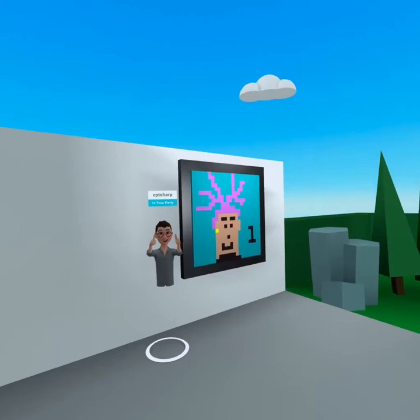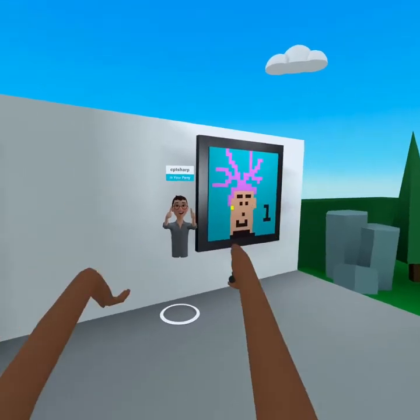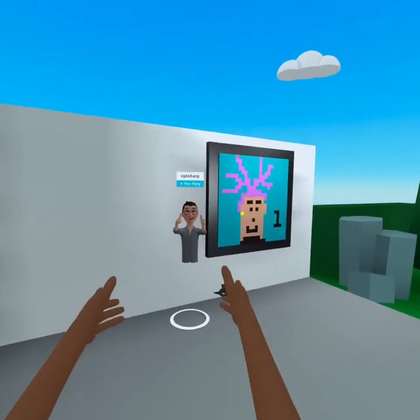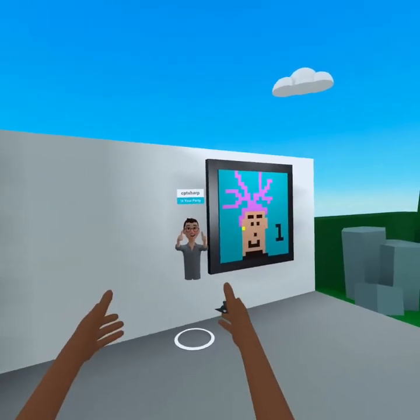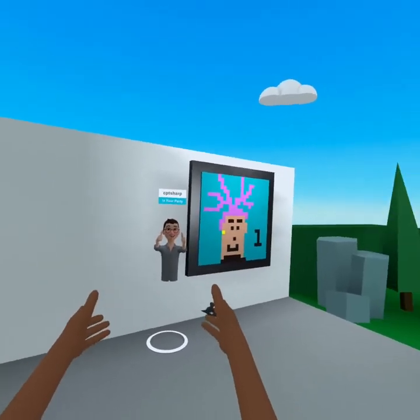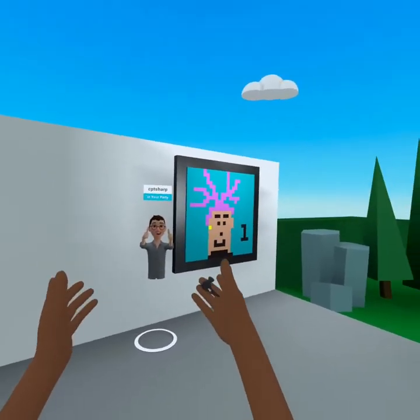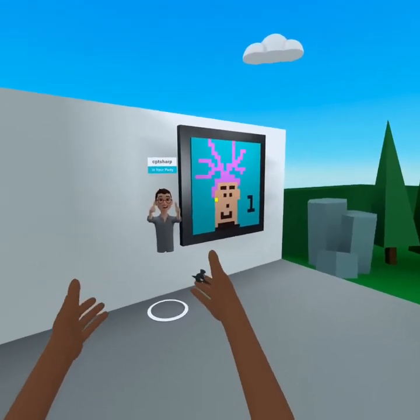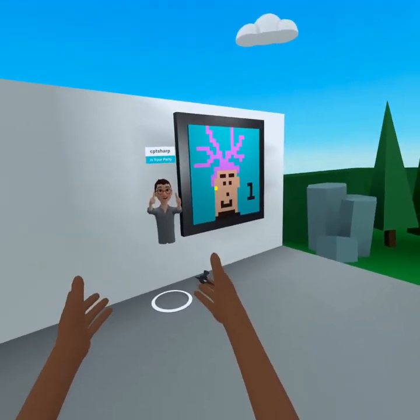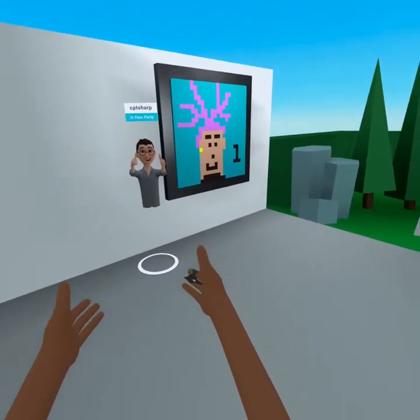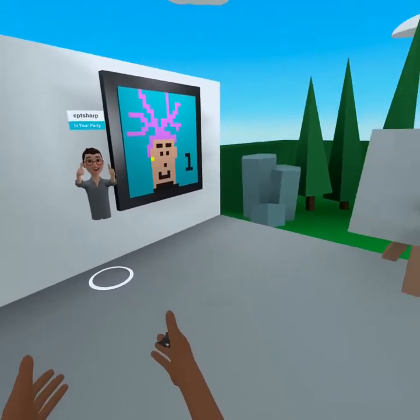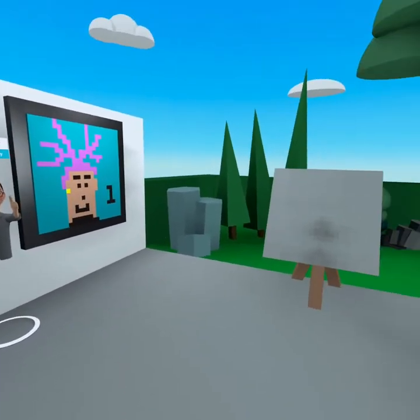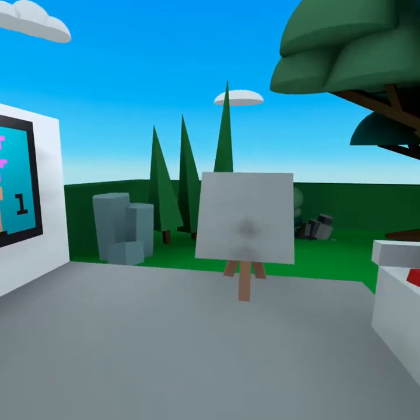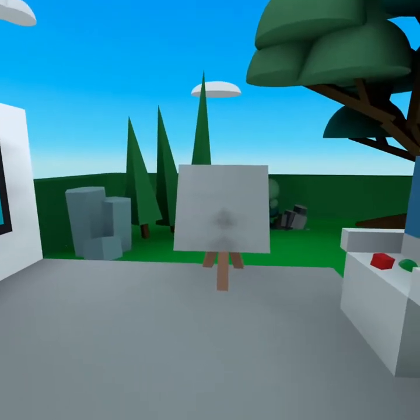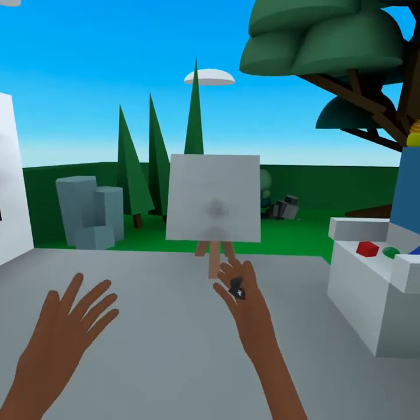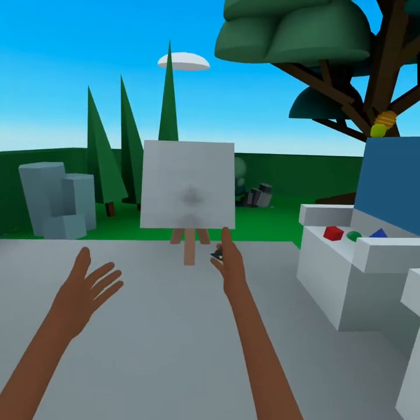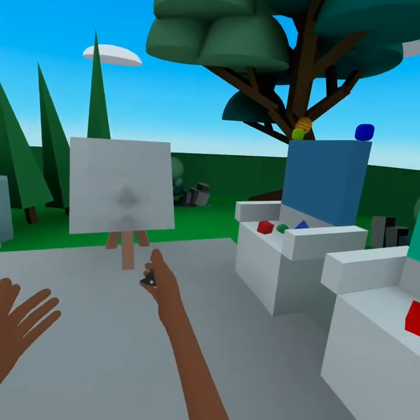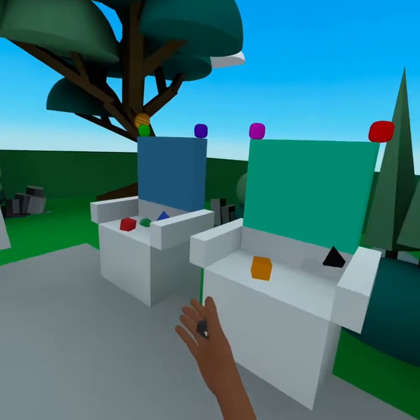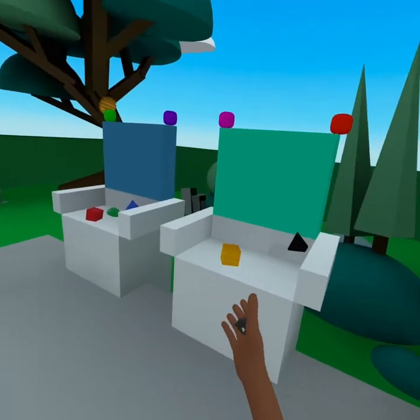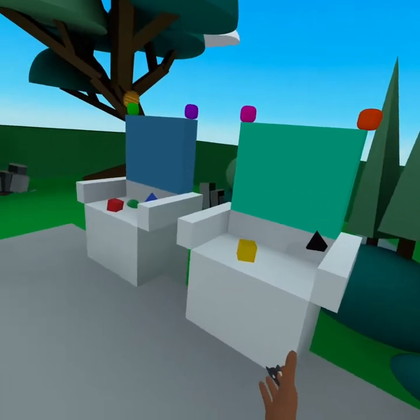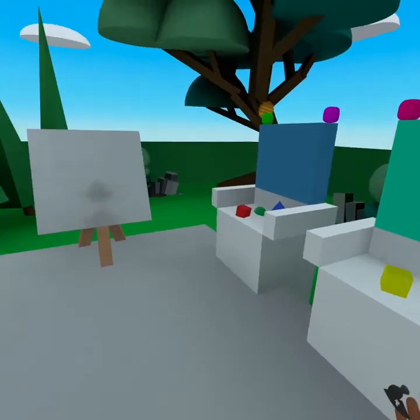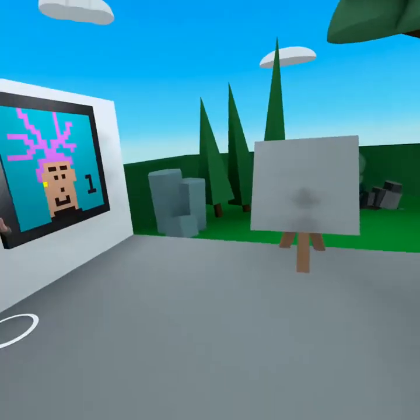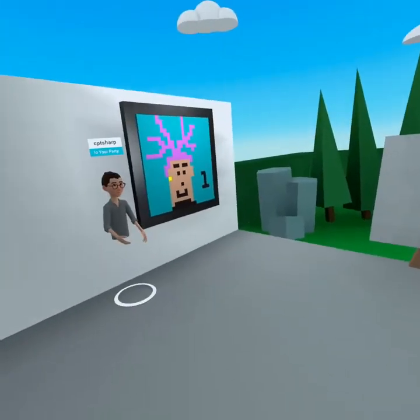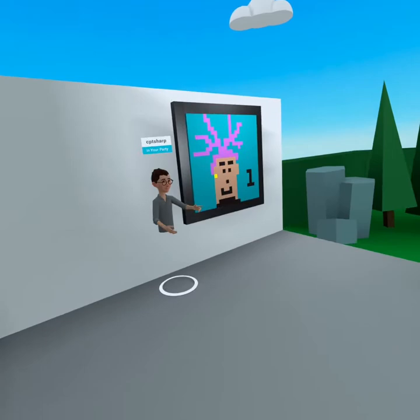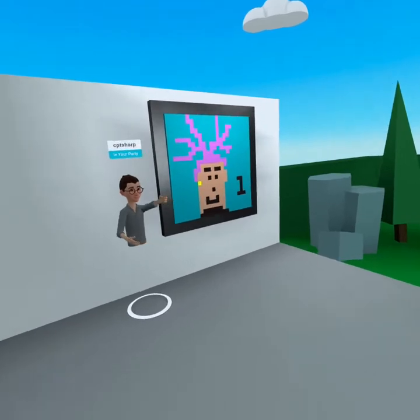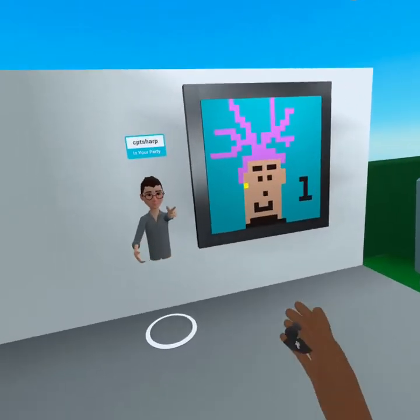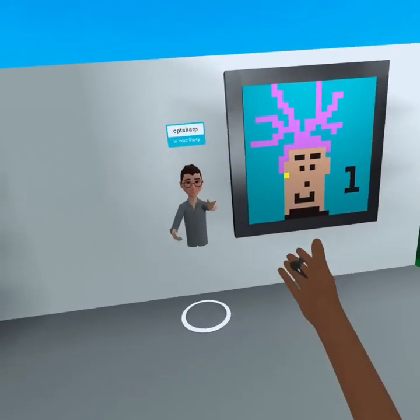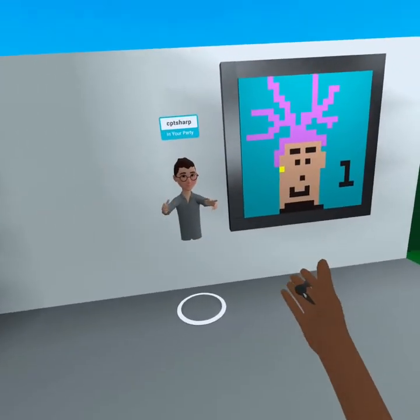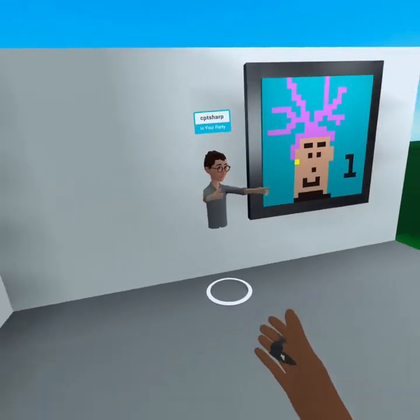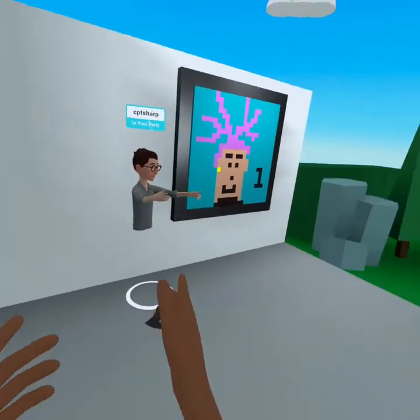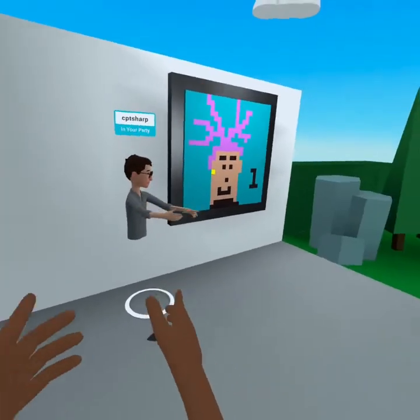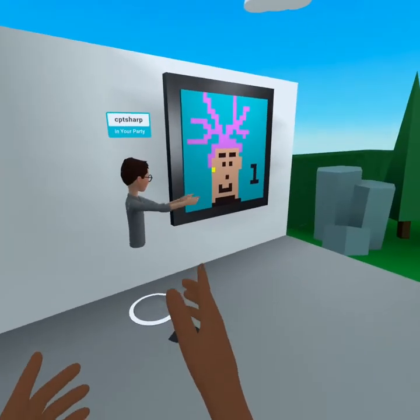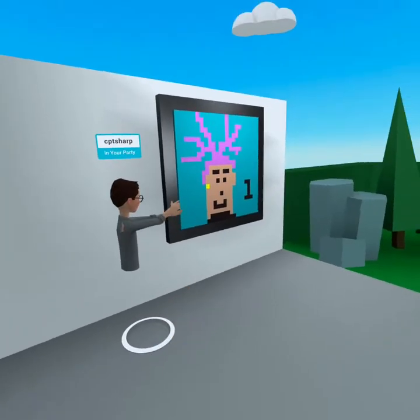Today I'm so excited to be with Captain Sharp. We have an easel, some paints, and we have some portraits looking really cool.